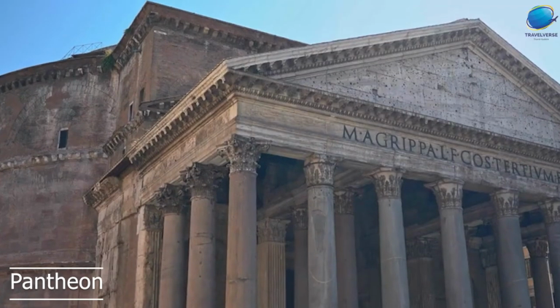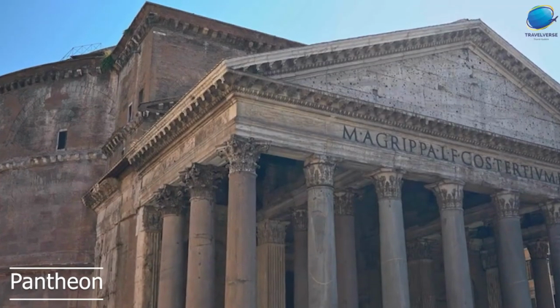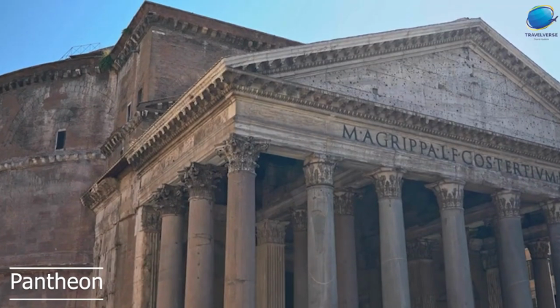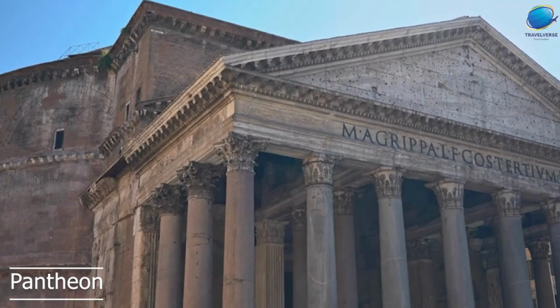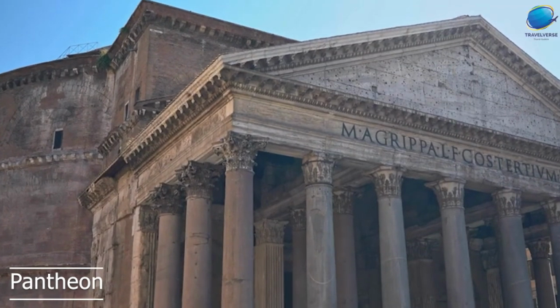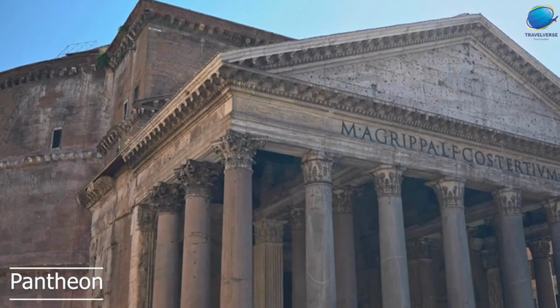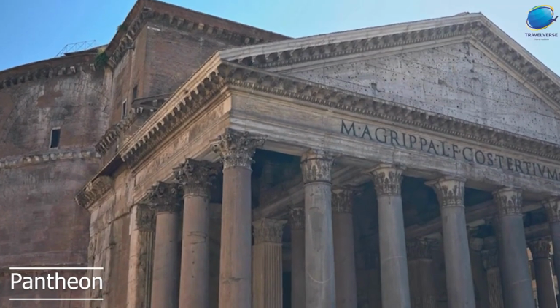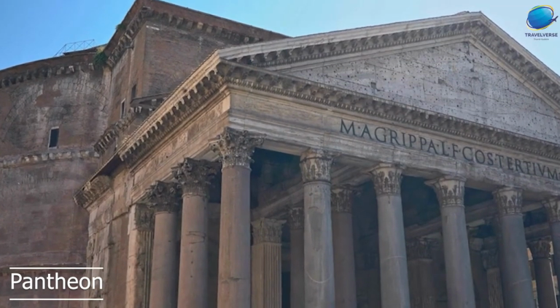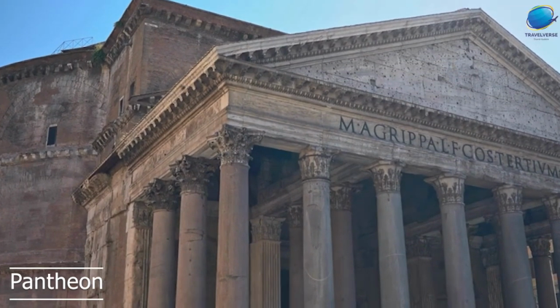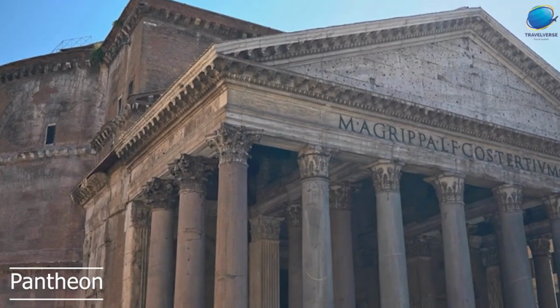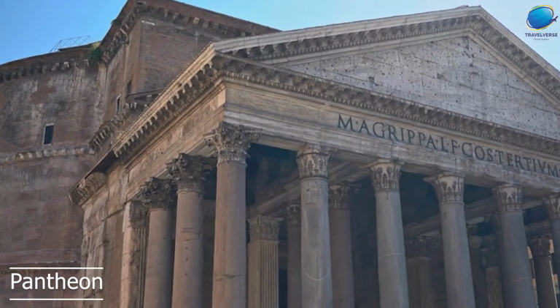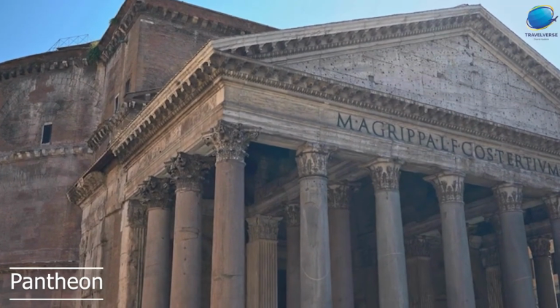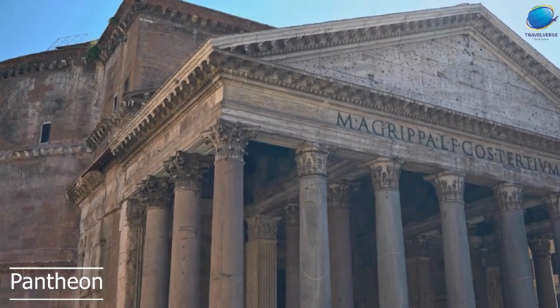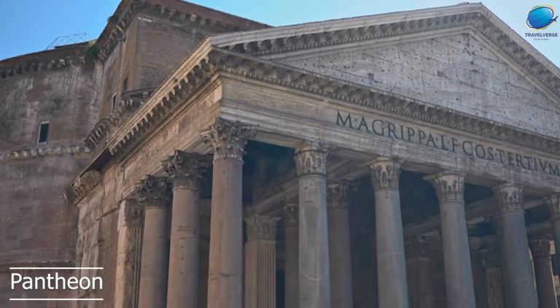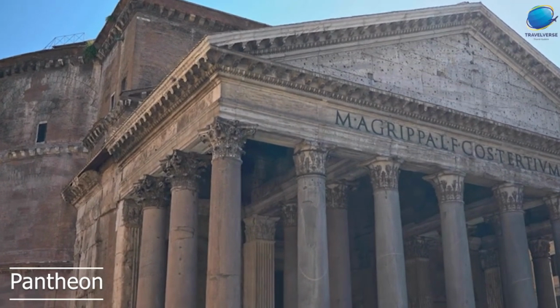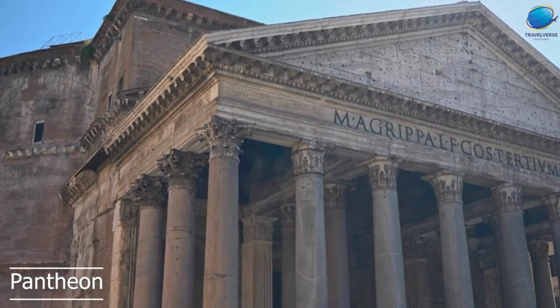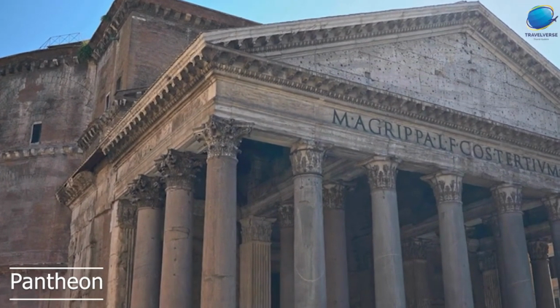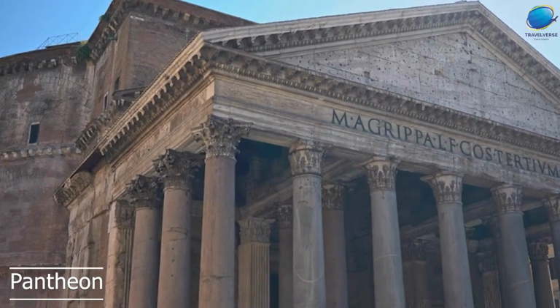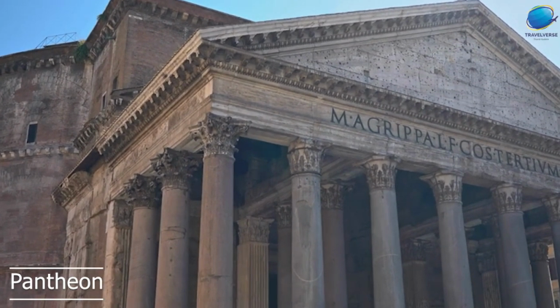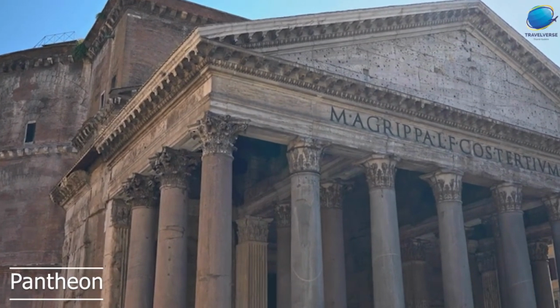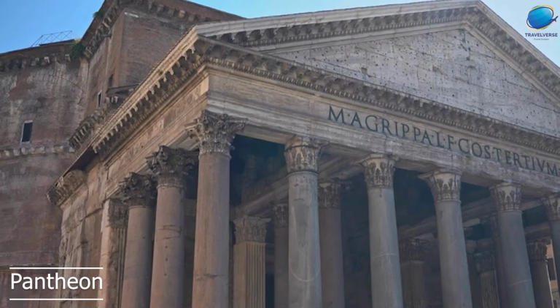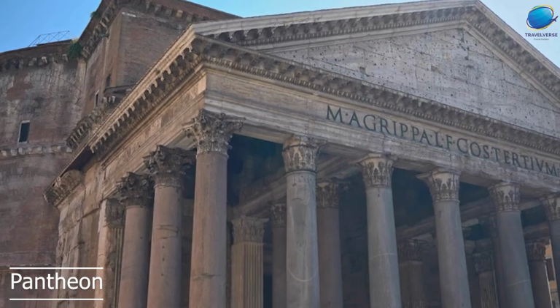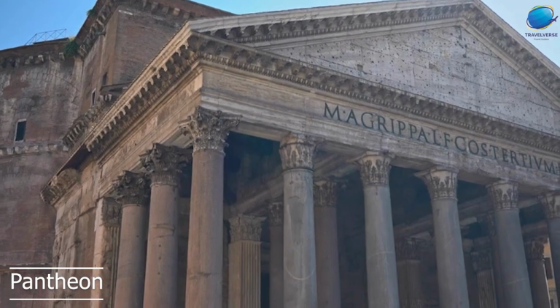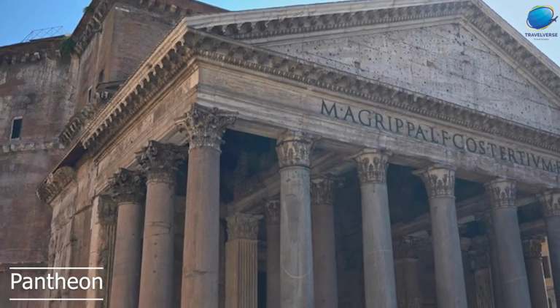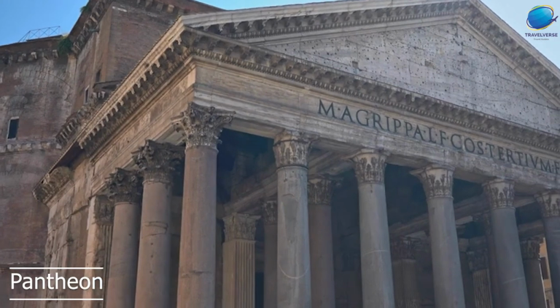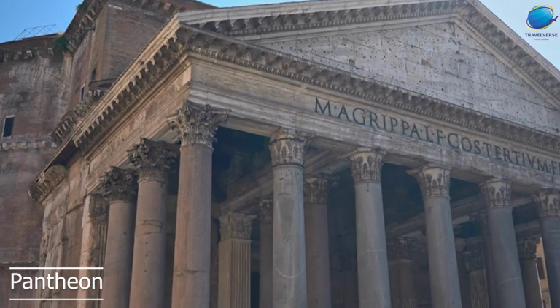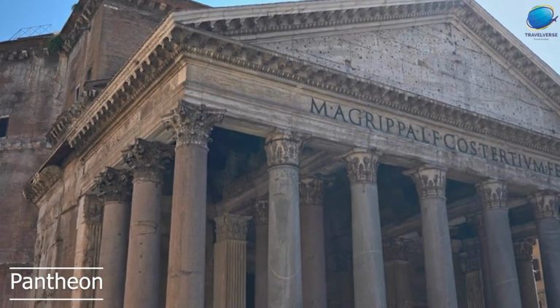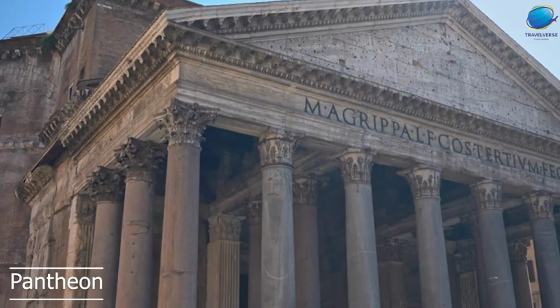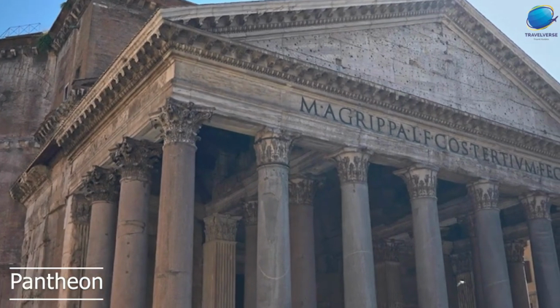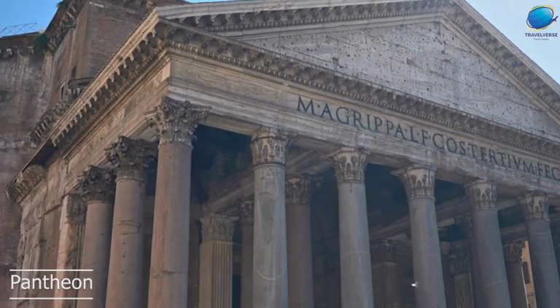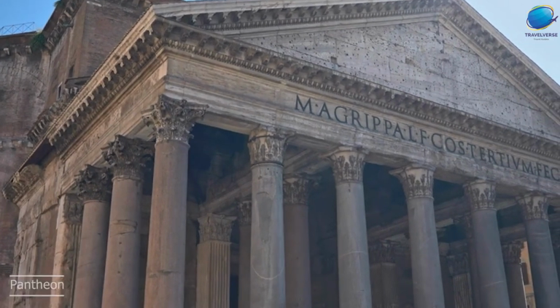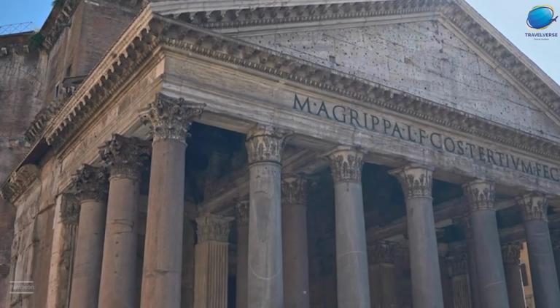Today, the Pantheon is still used as a church, and visitors can attend mass and other religious services there.